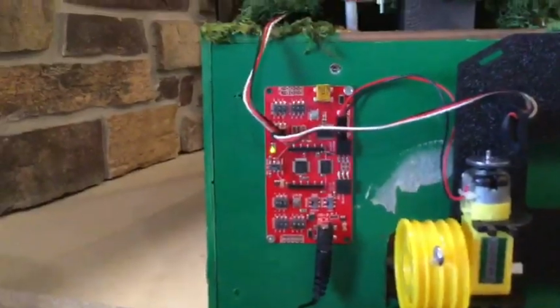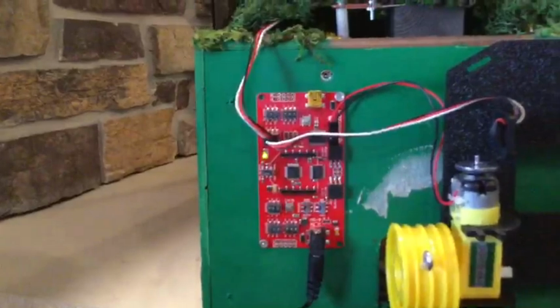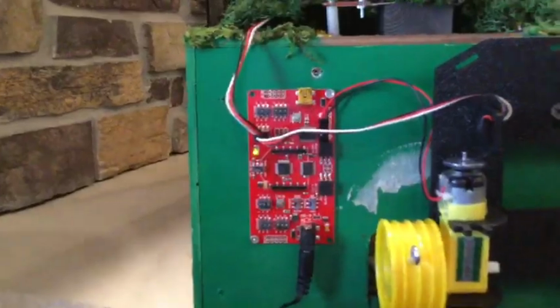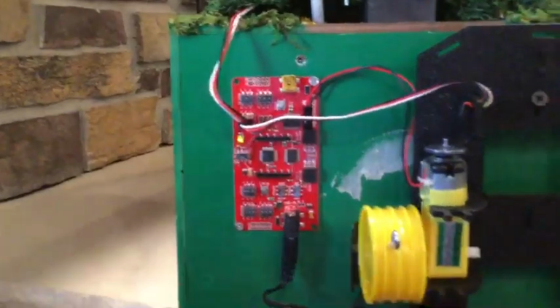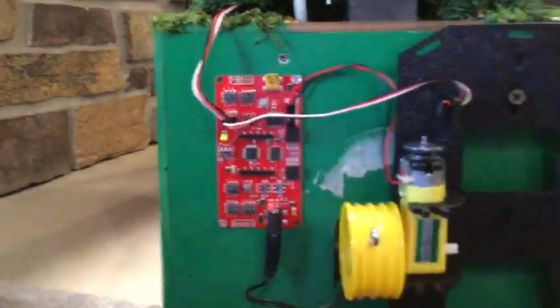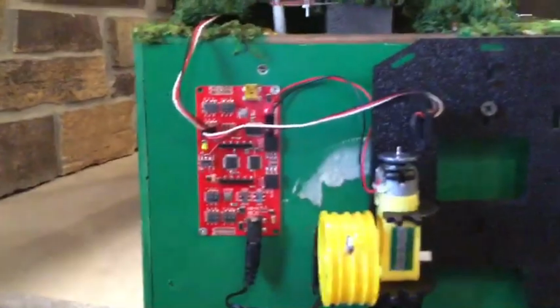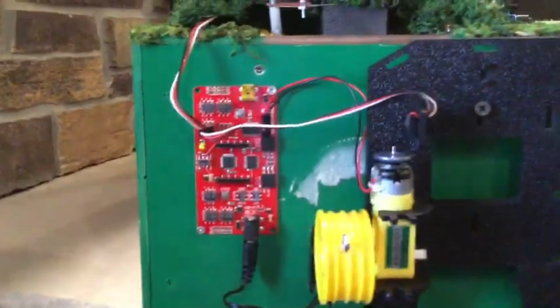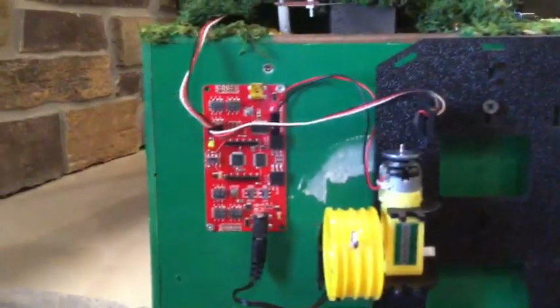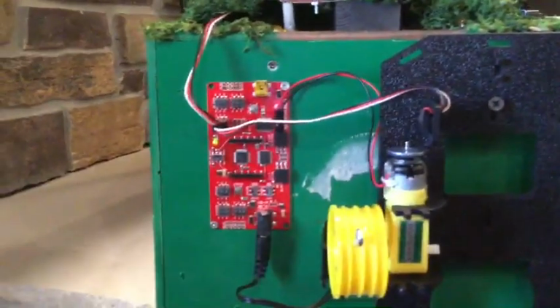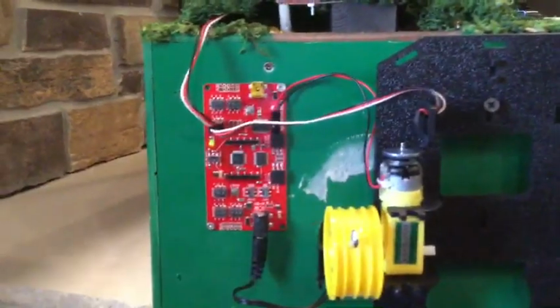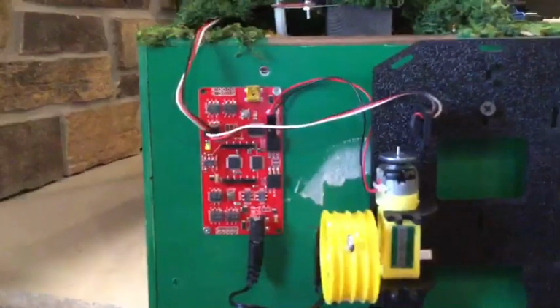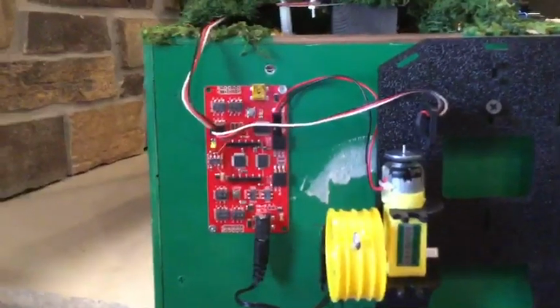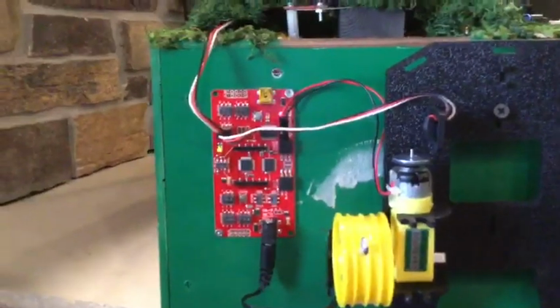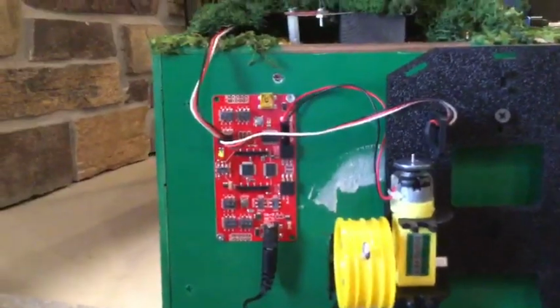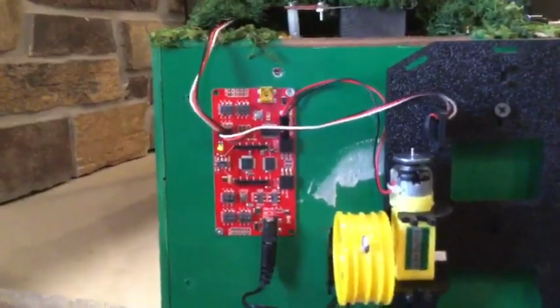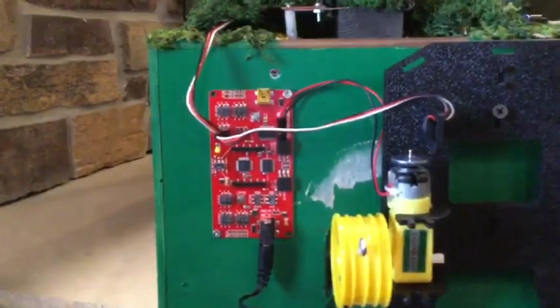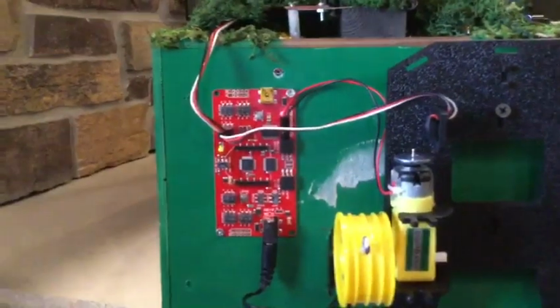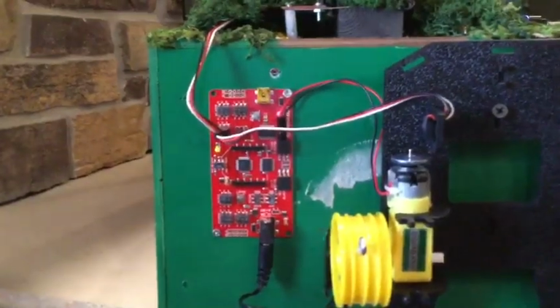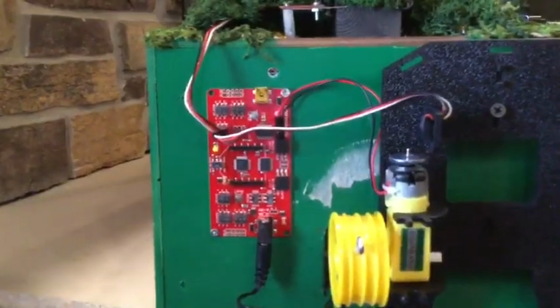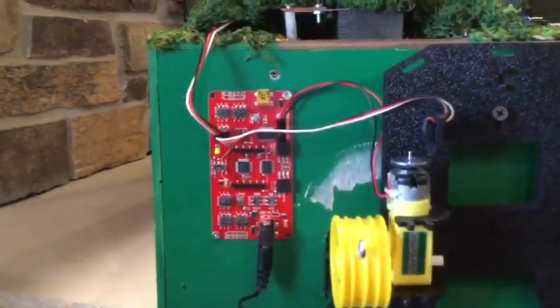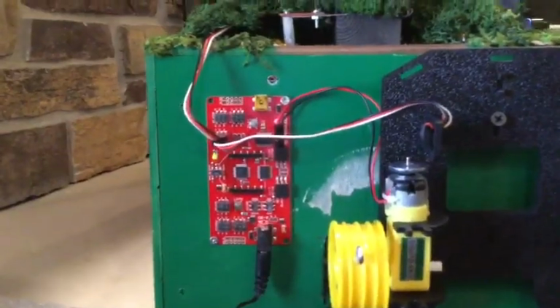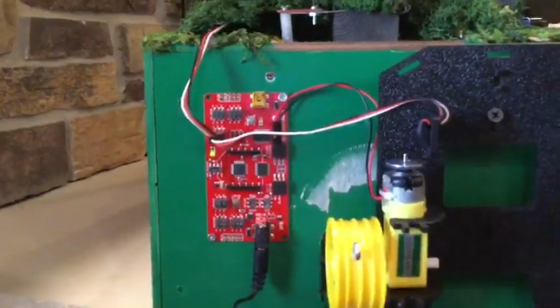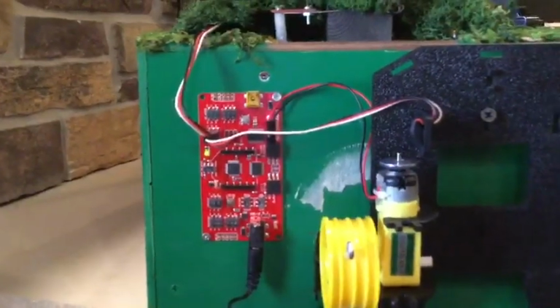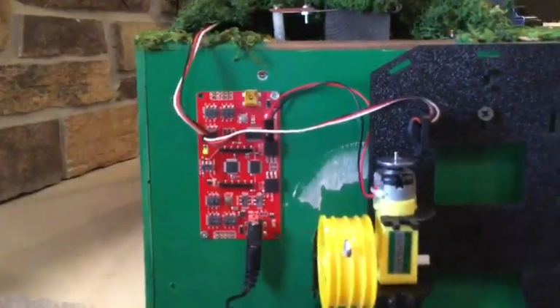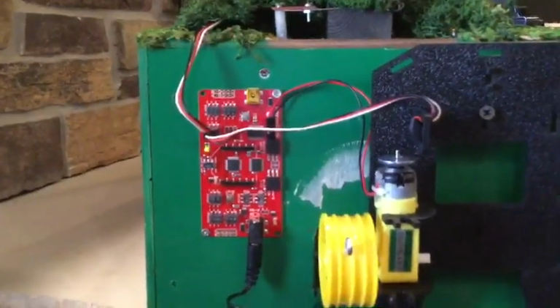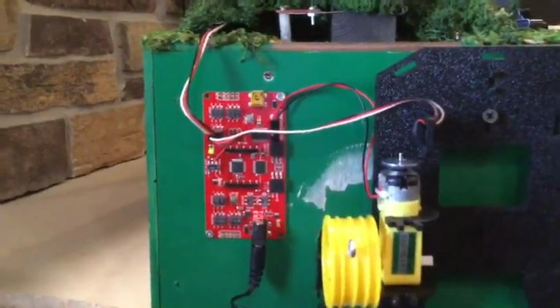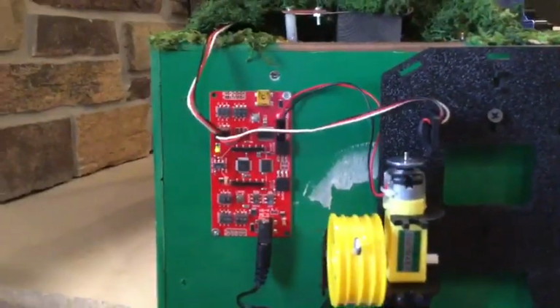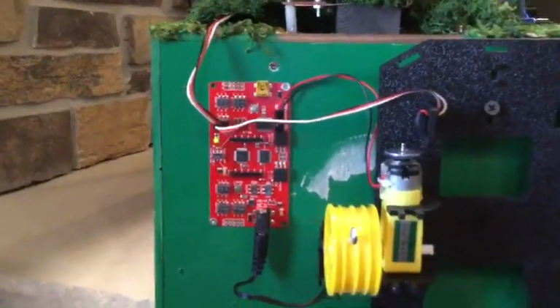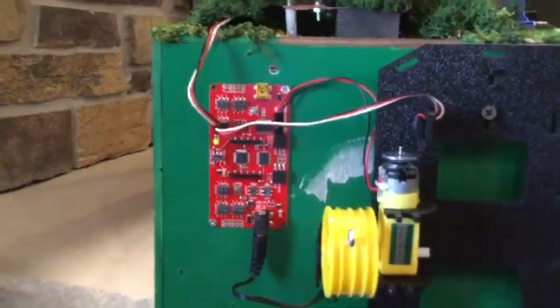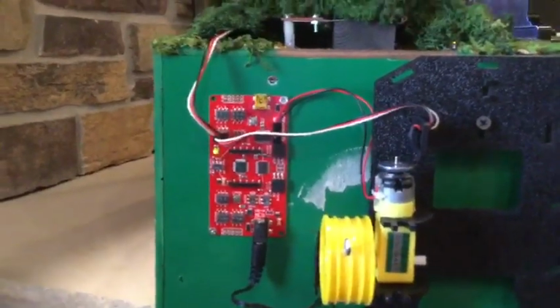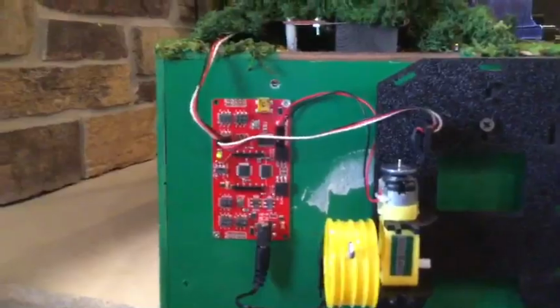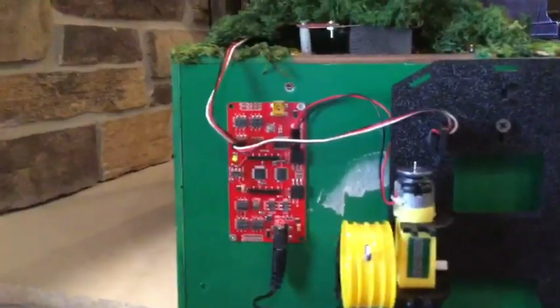And that is our not-so-simple simple machine leprechaun trap.